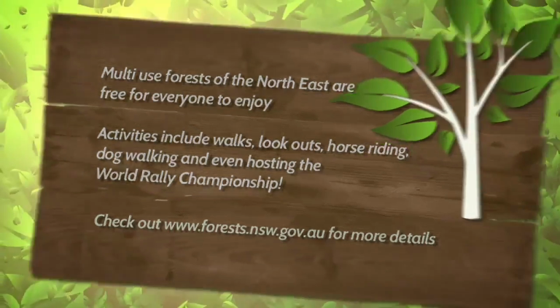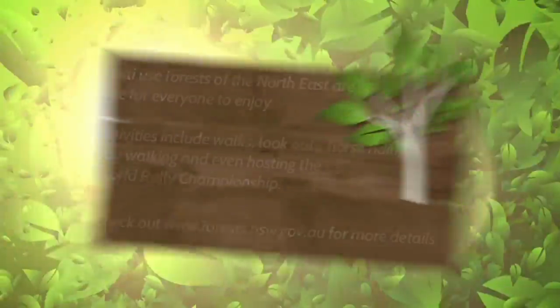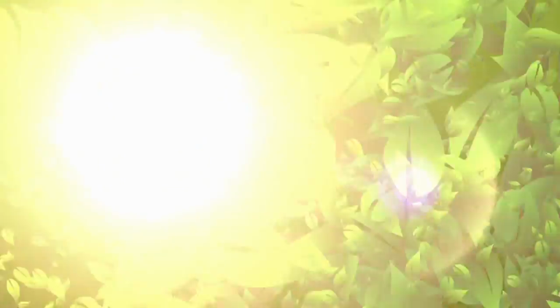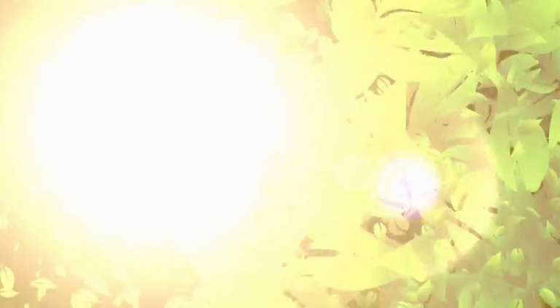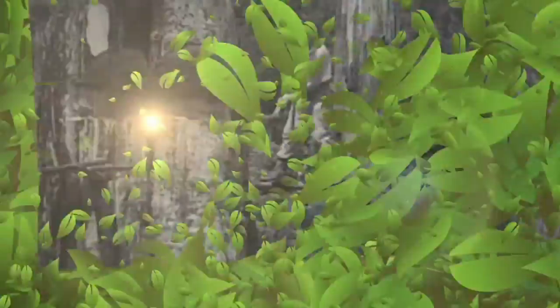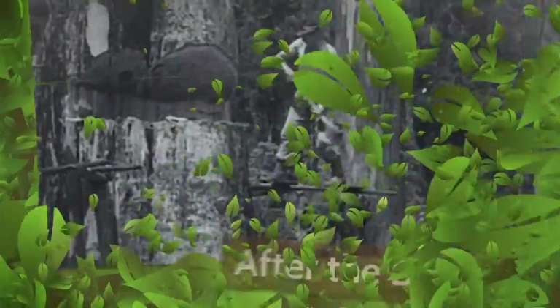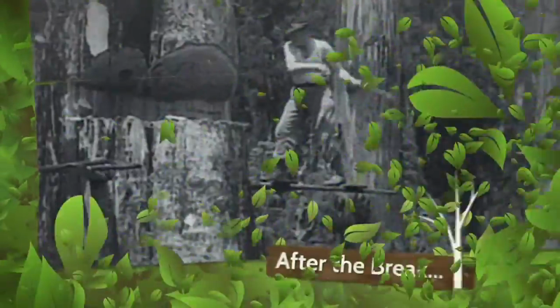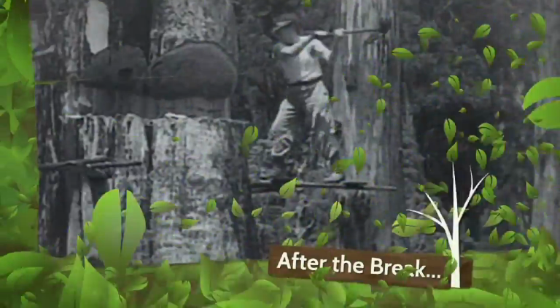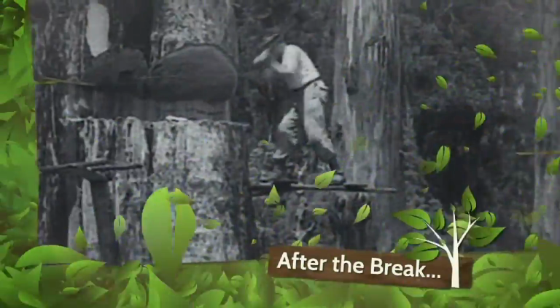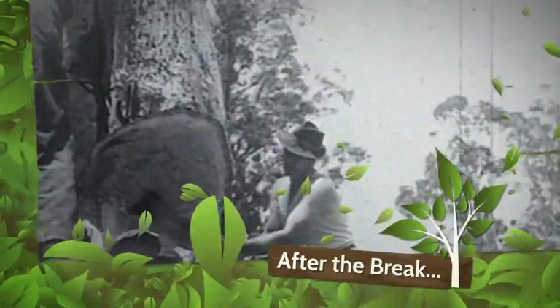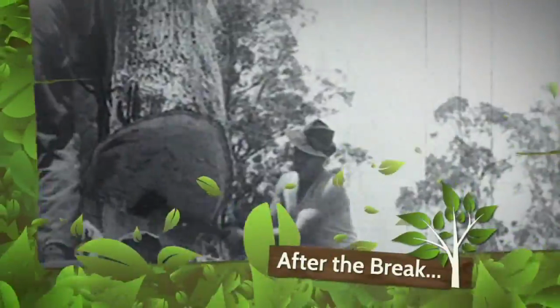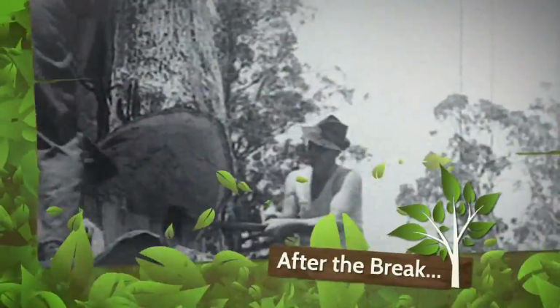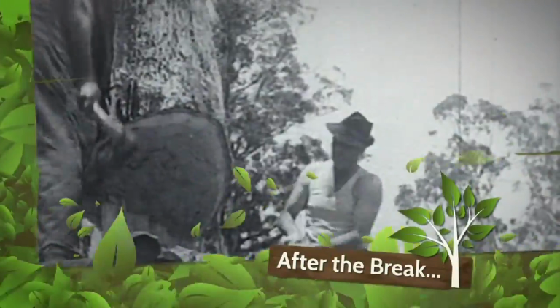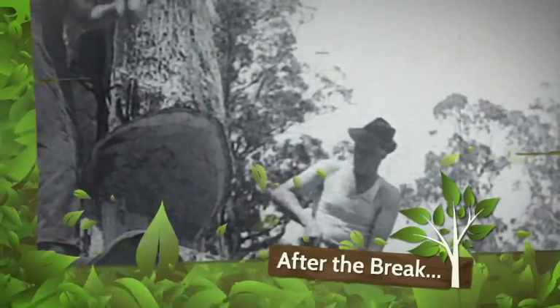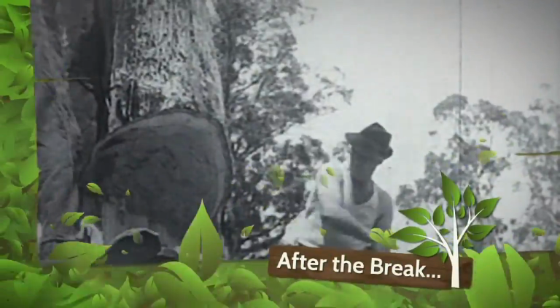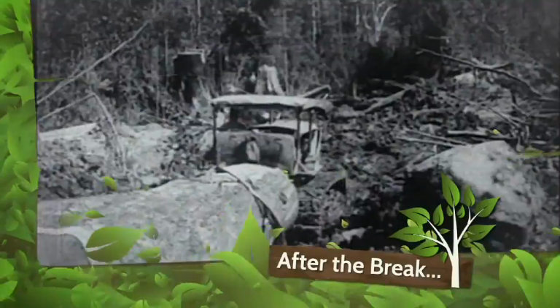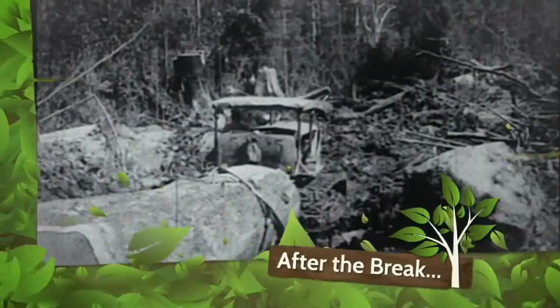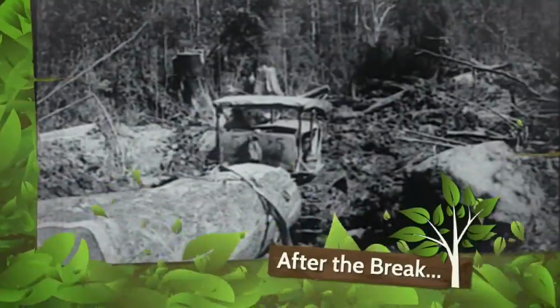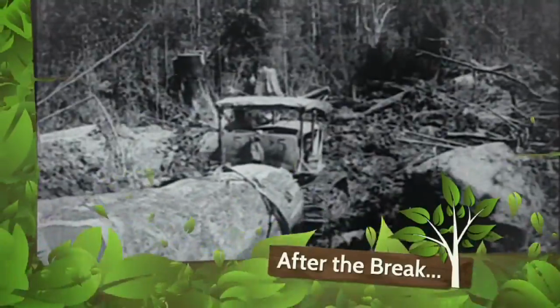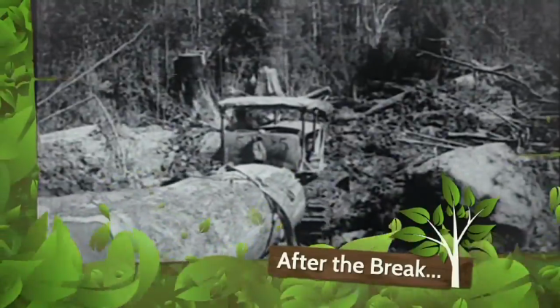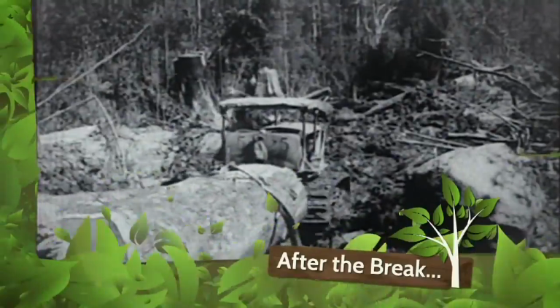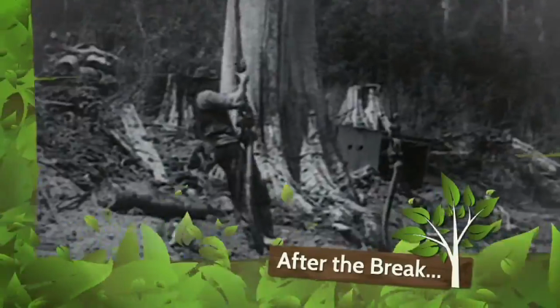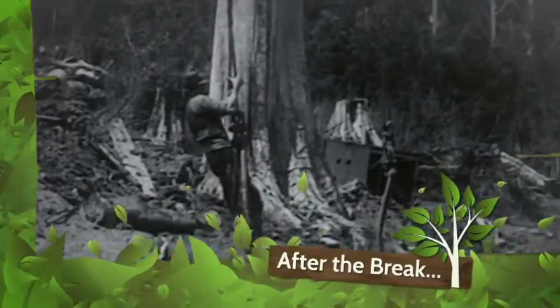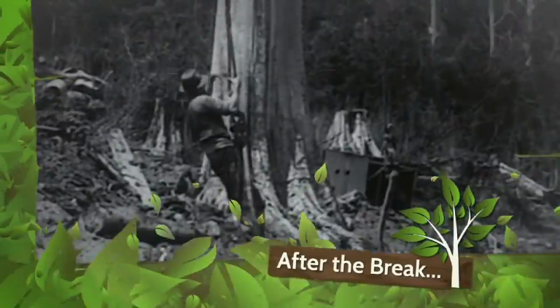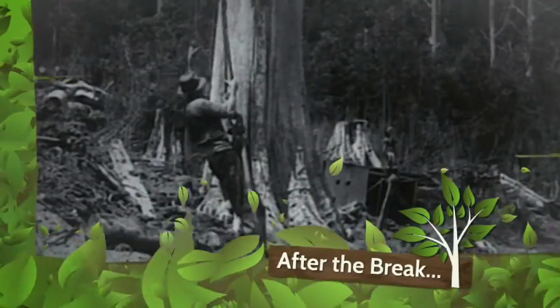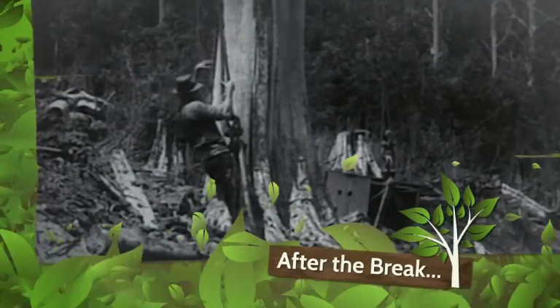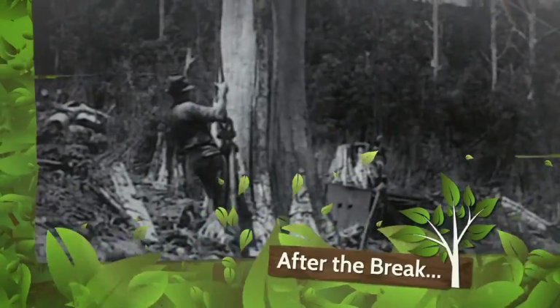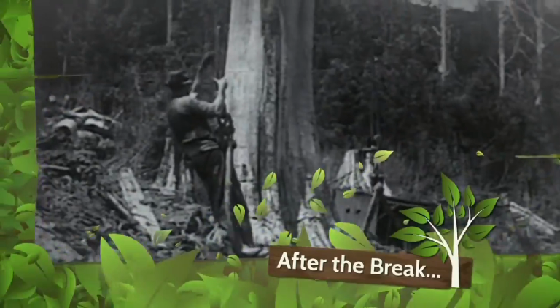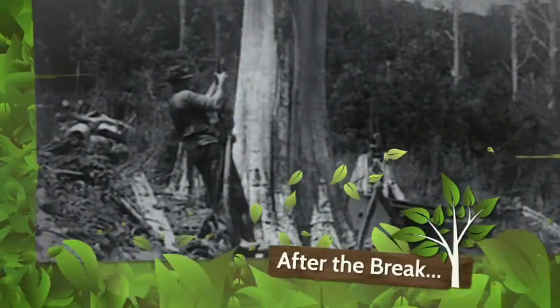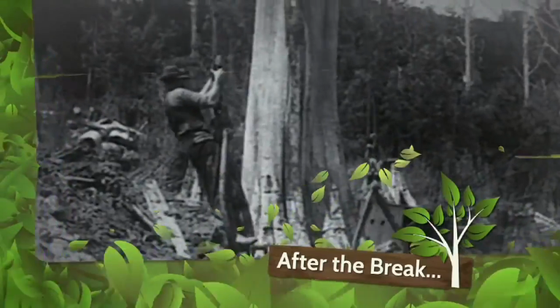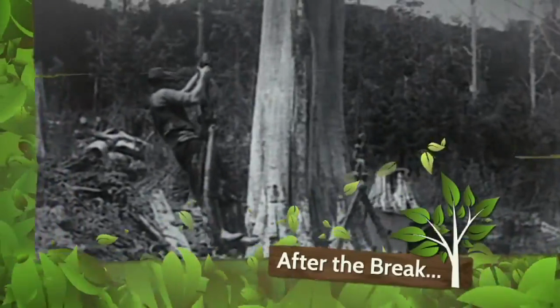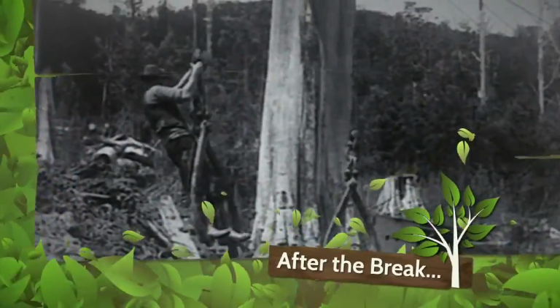Coming up after the break — a trip down memory lane that will make your OH&S supervisor quake in fright.